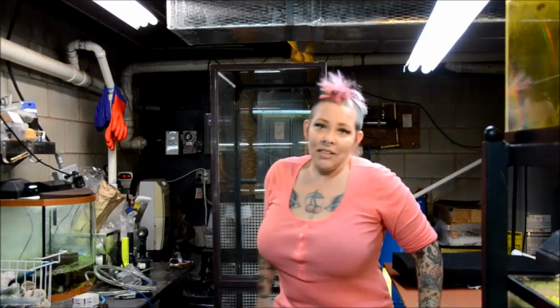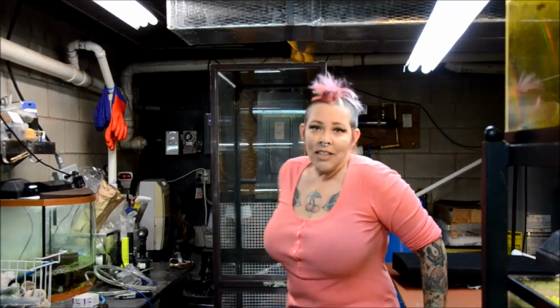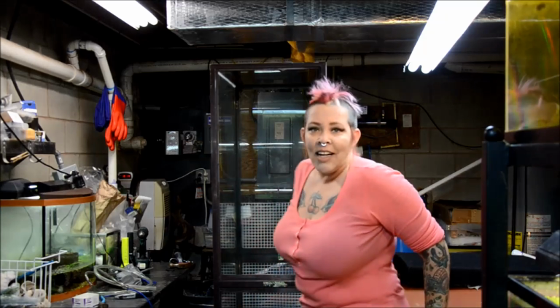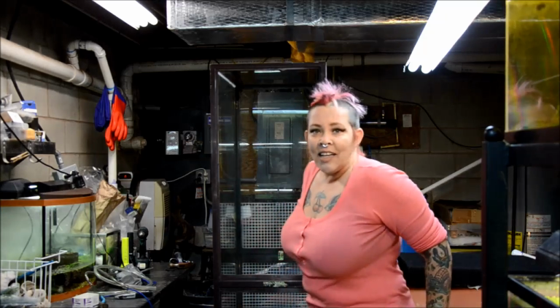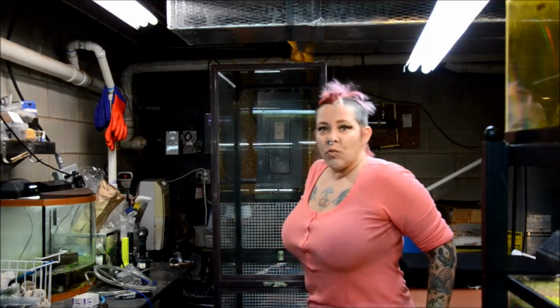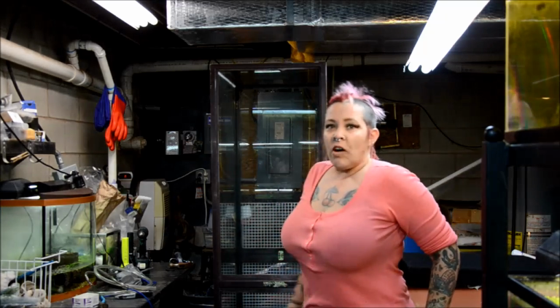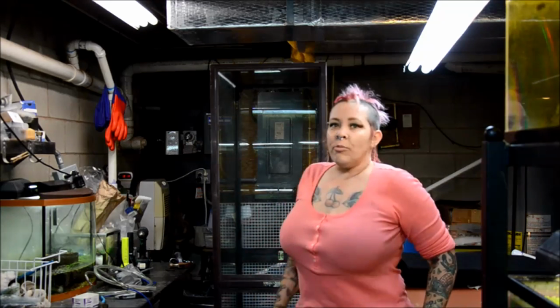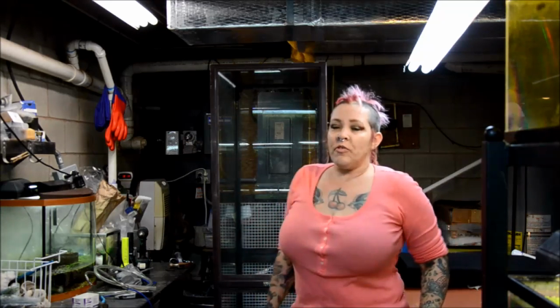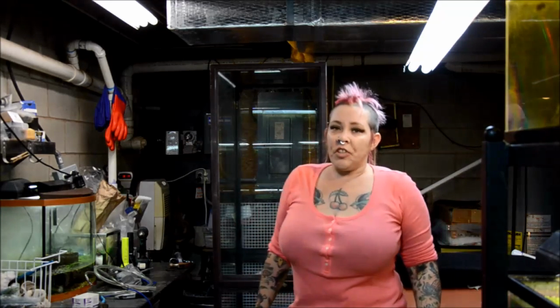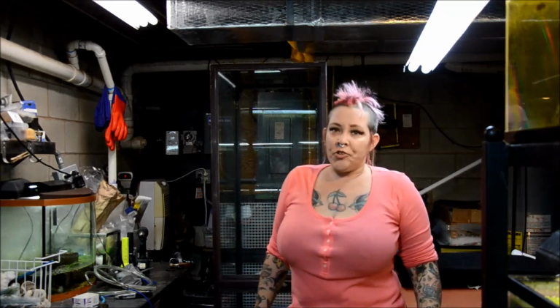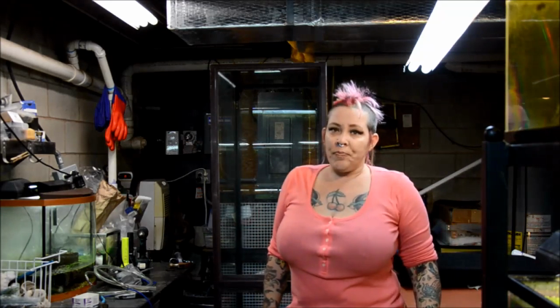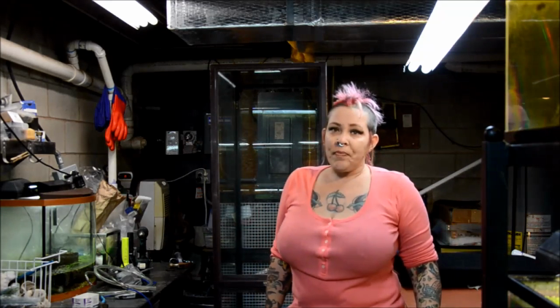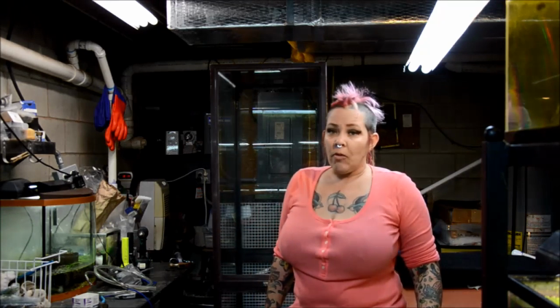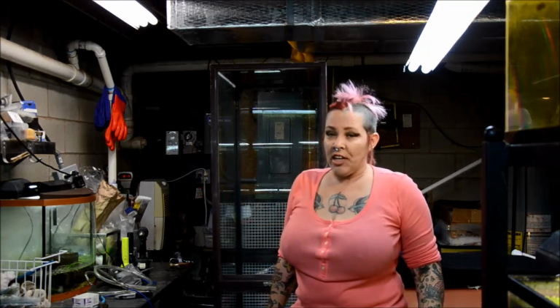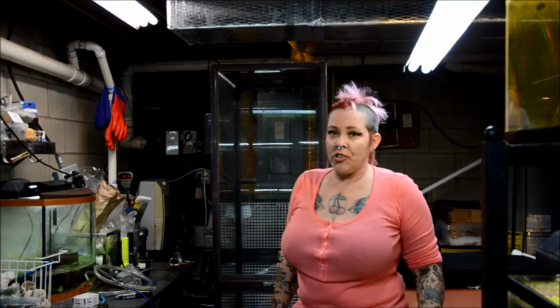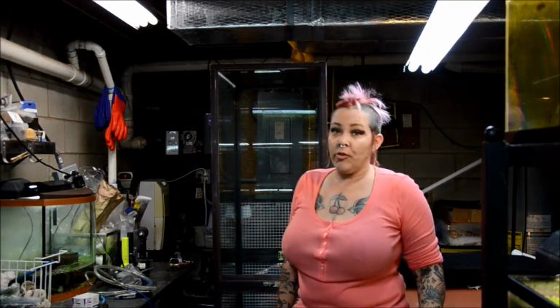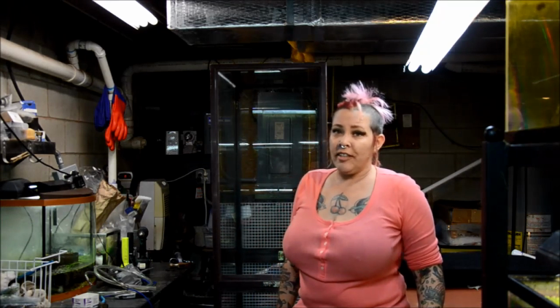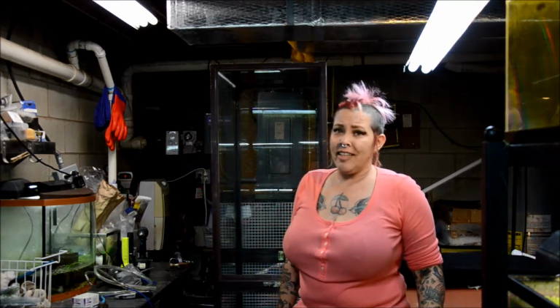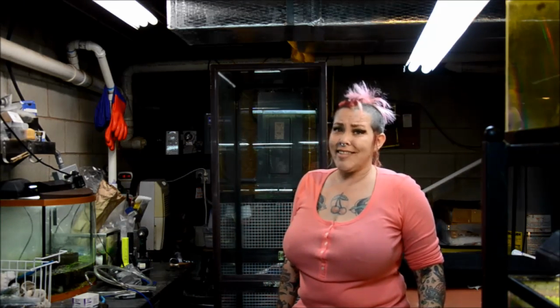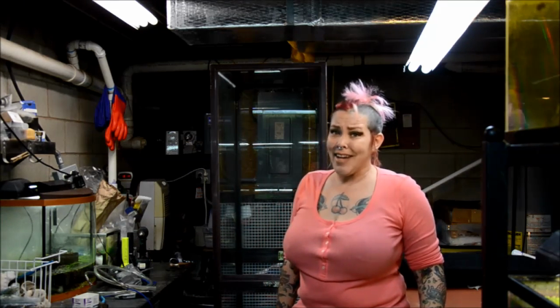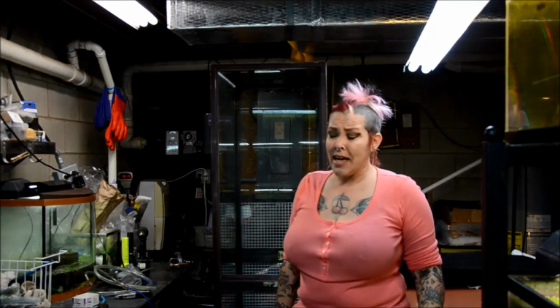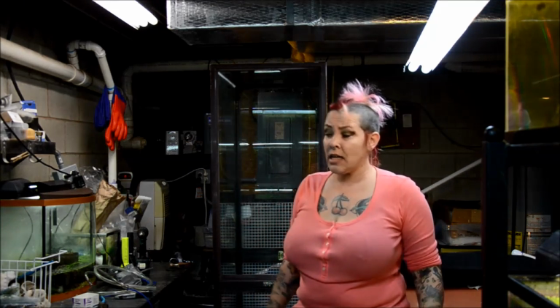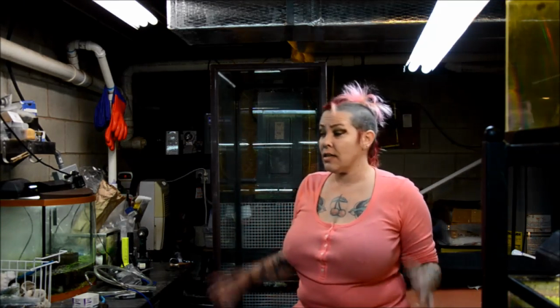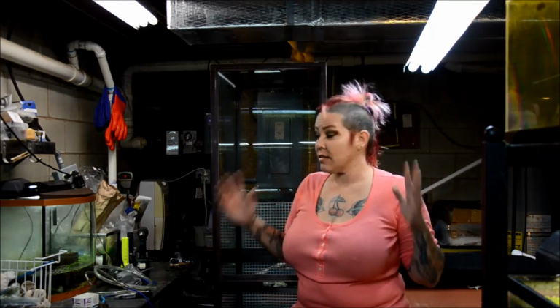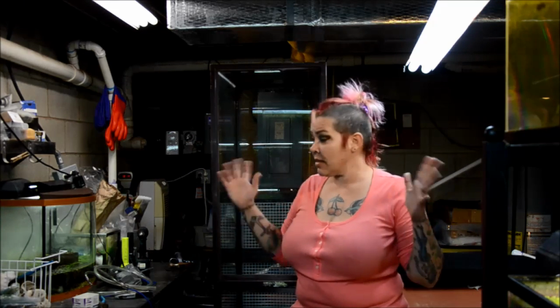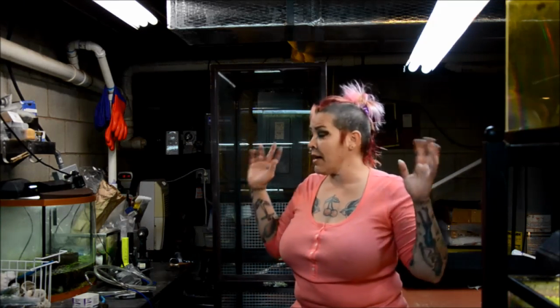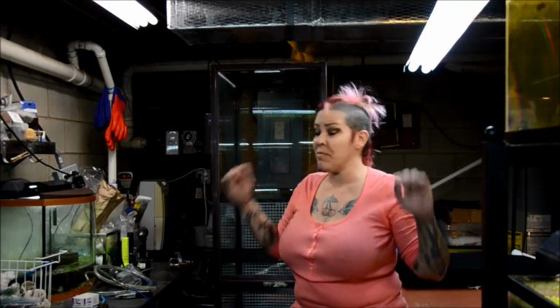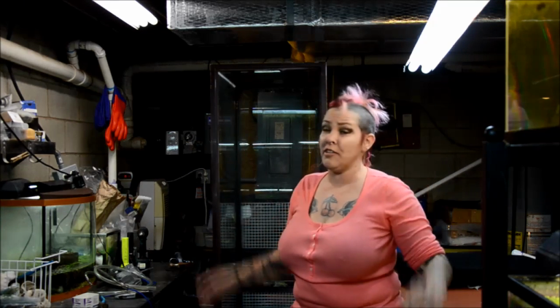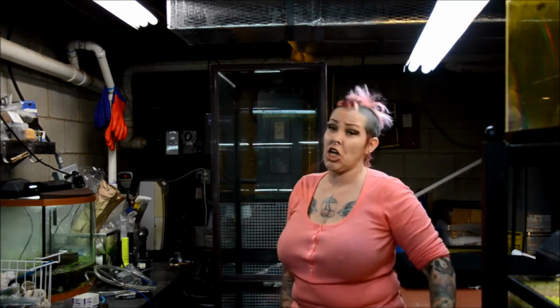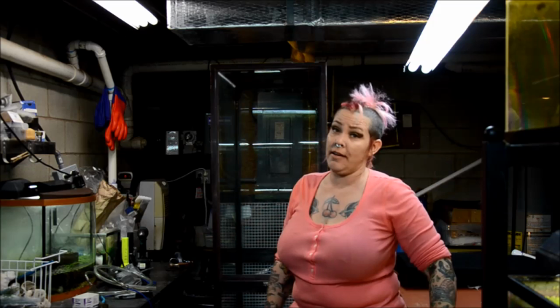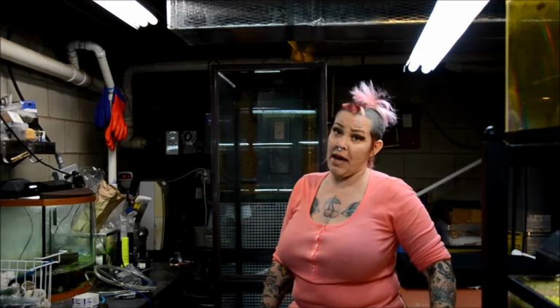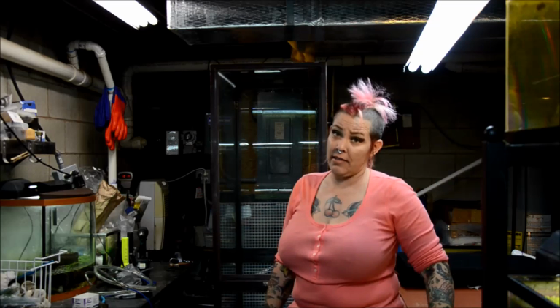Hi guys and welcome to the fish room. I'm Rachel O'Leary and today I've made a giant mess.